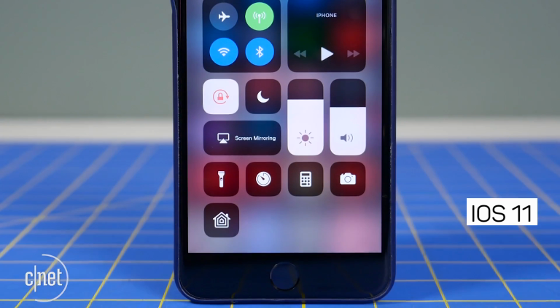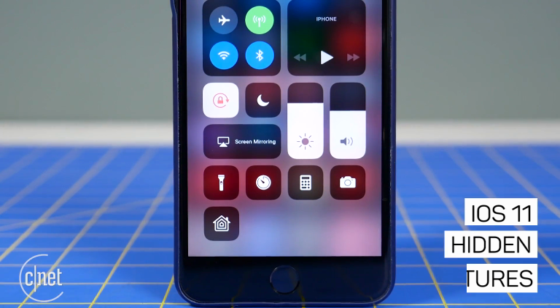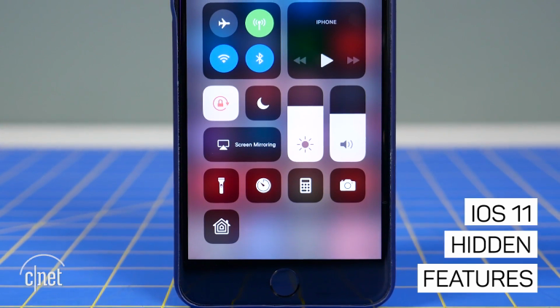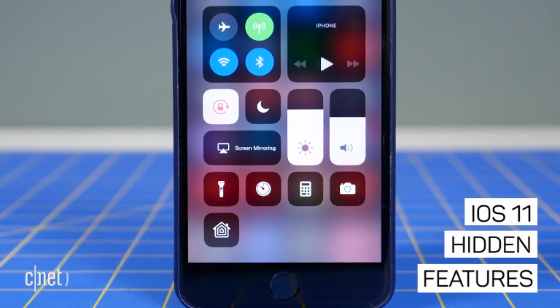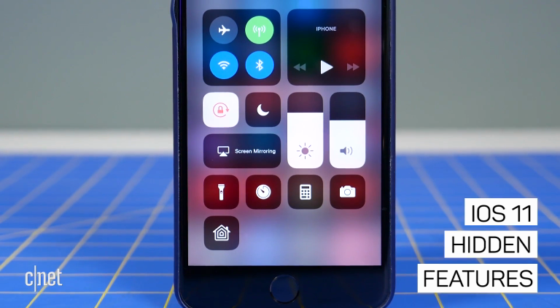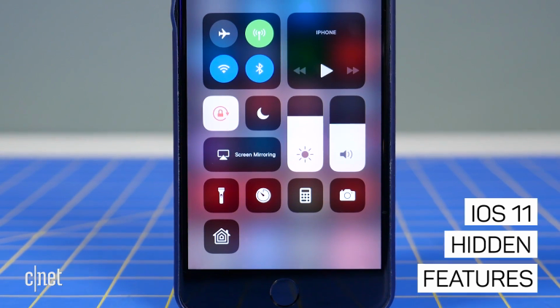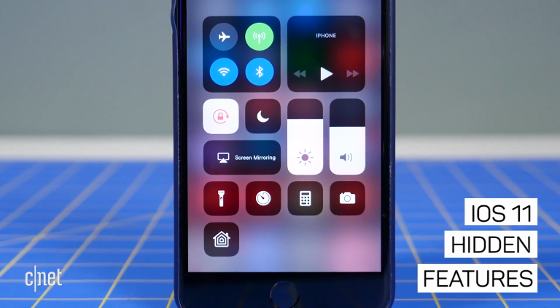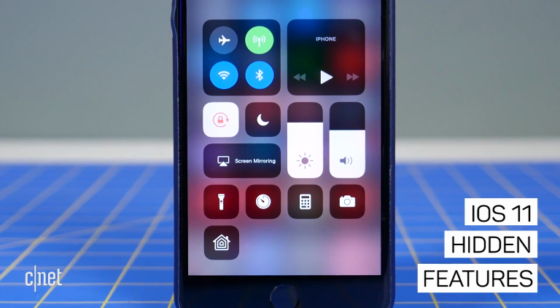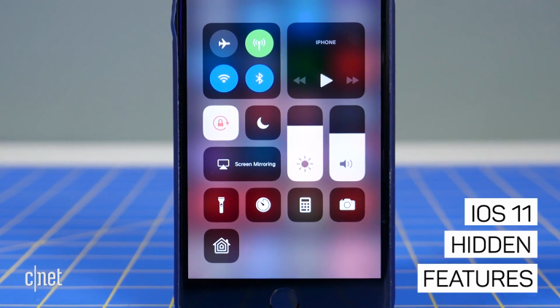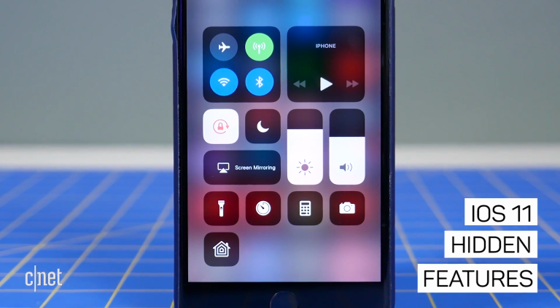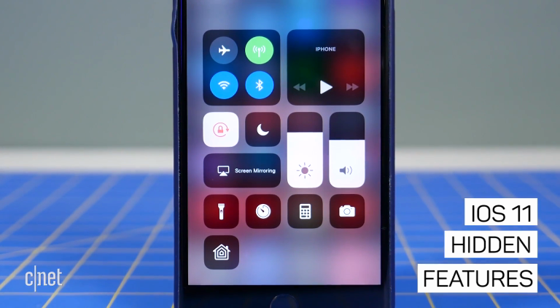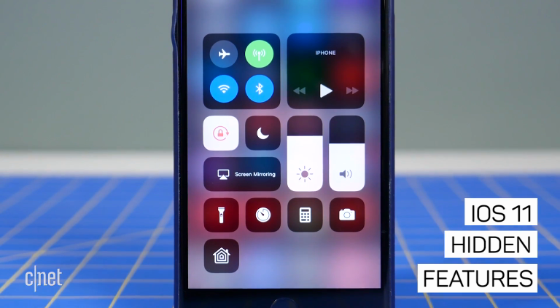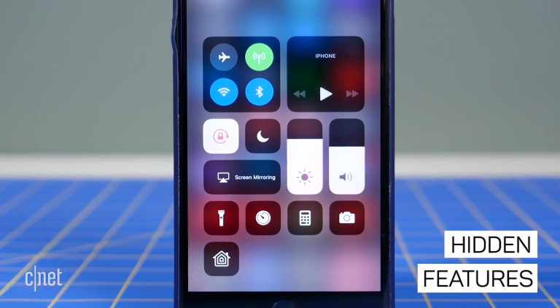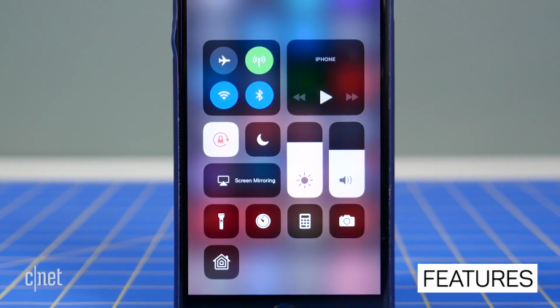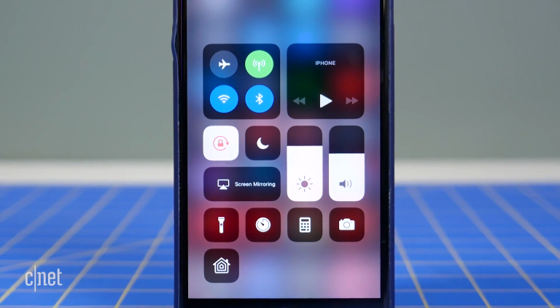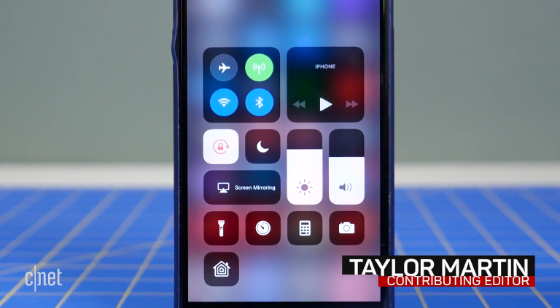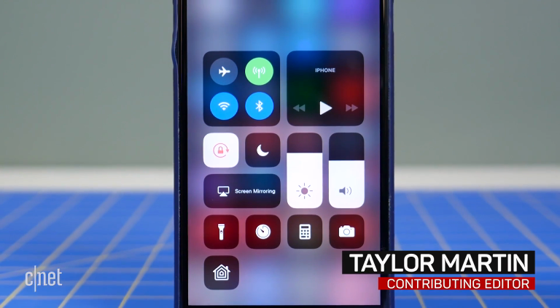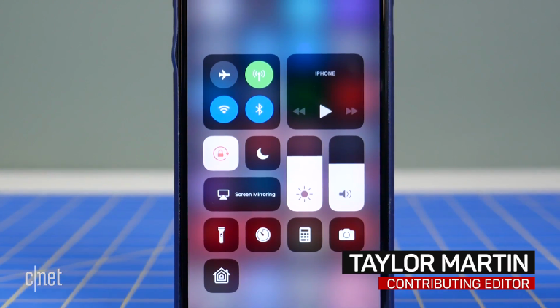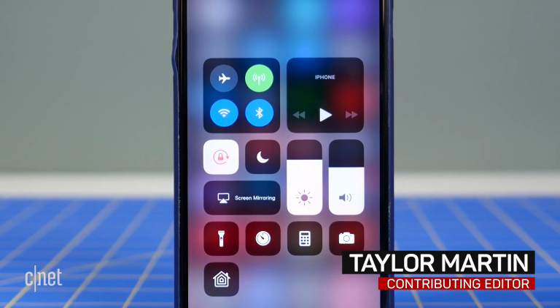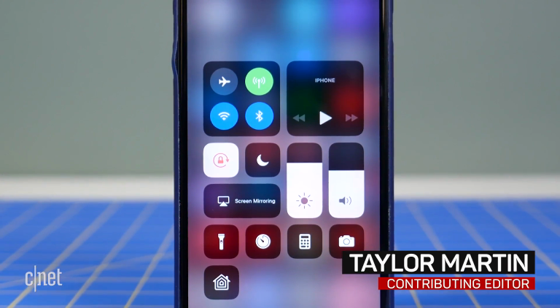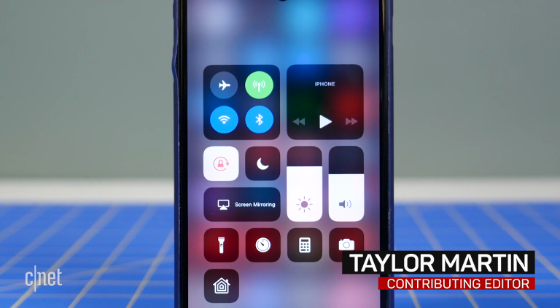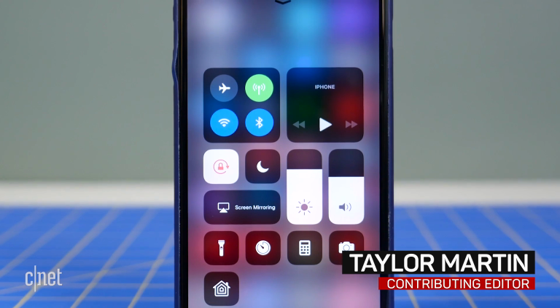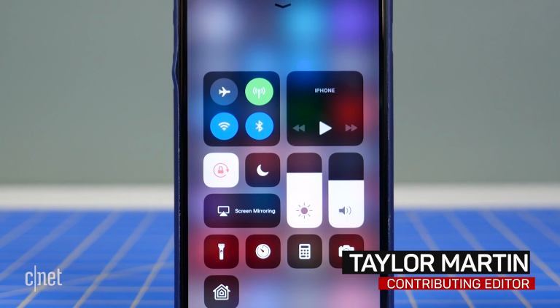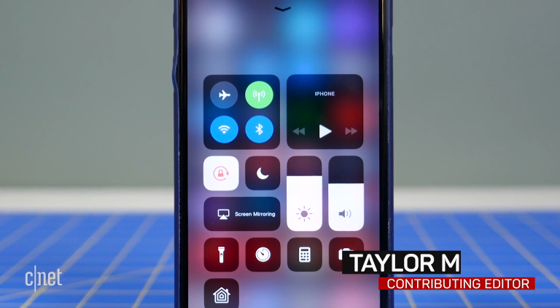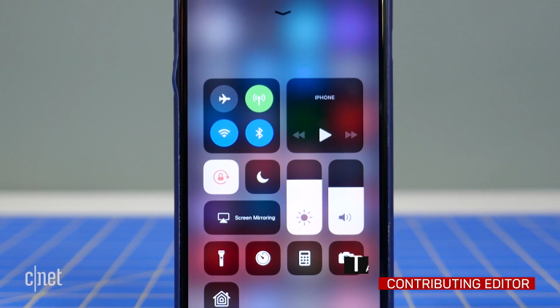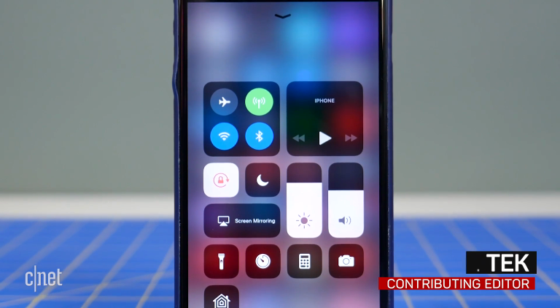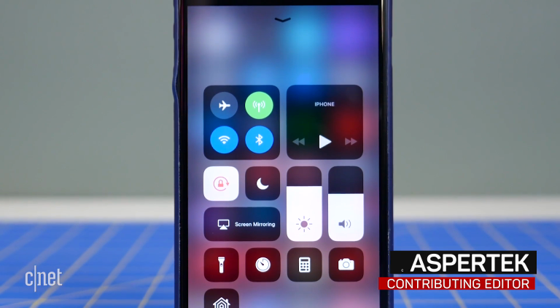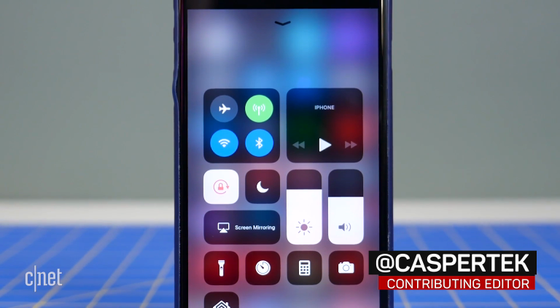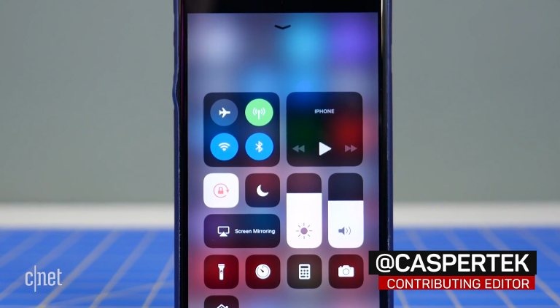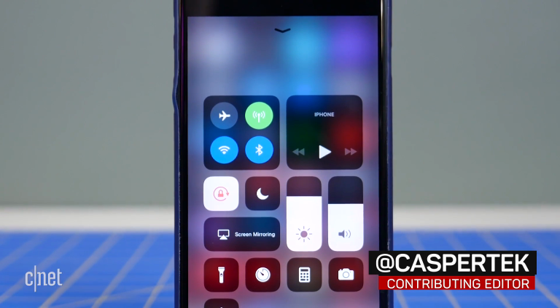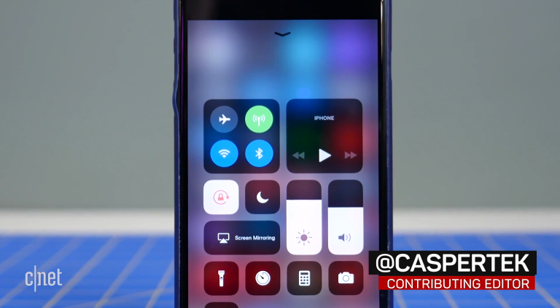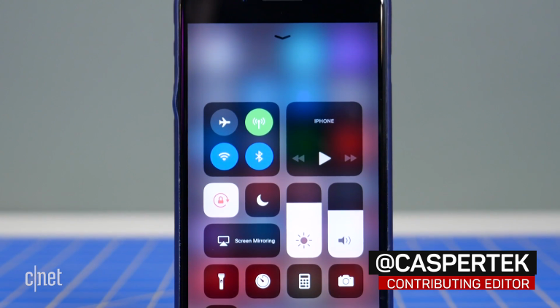There's a lot more to iOS 11 than Apple initially let on. Here are 7 important new features we found while testing the early preview.